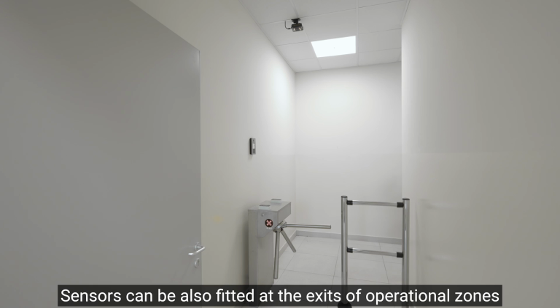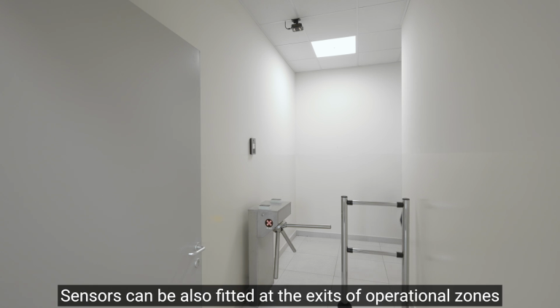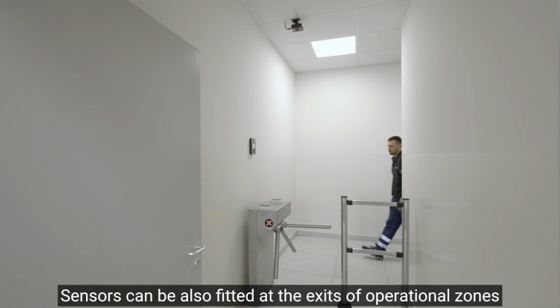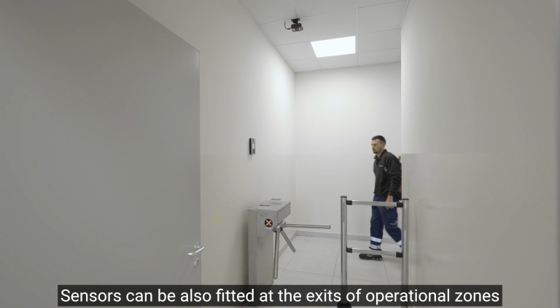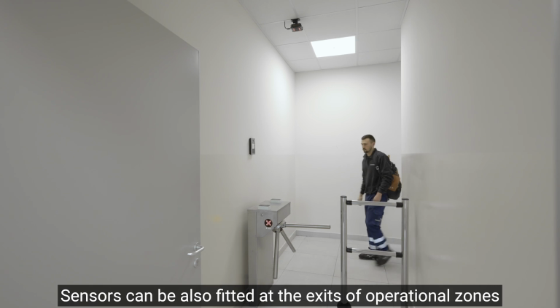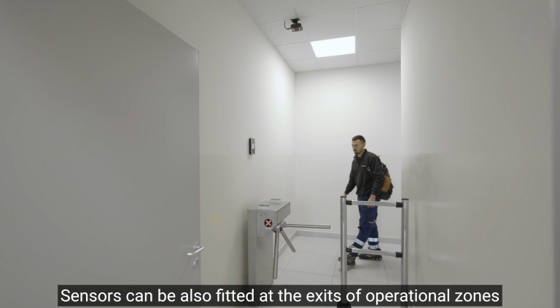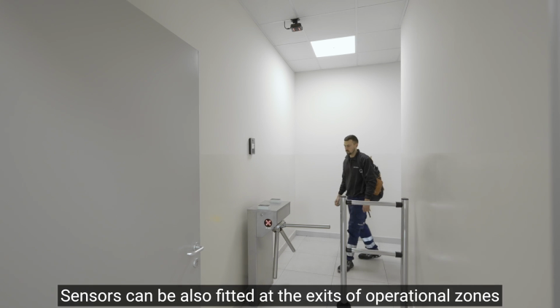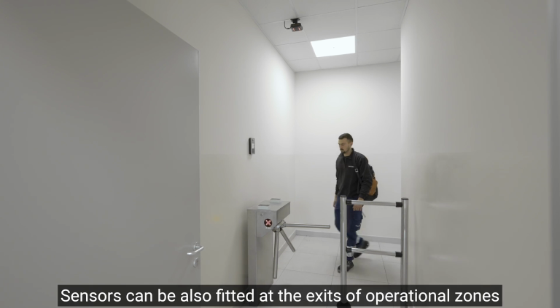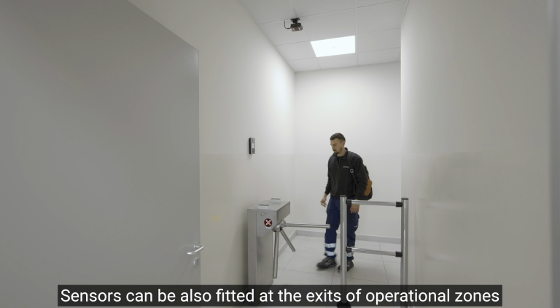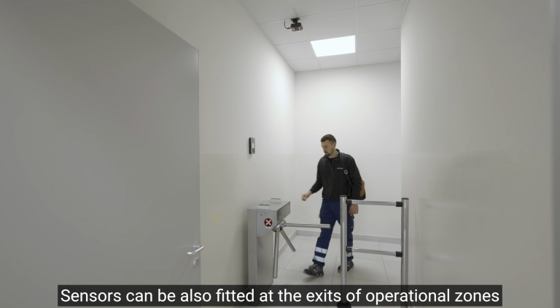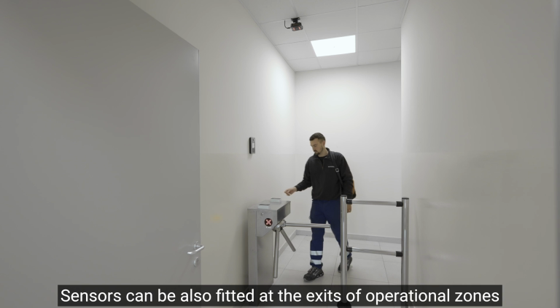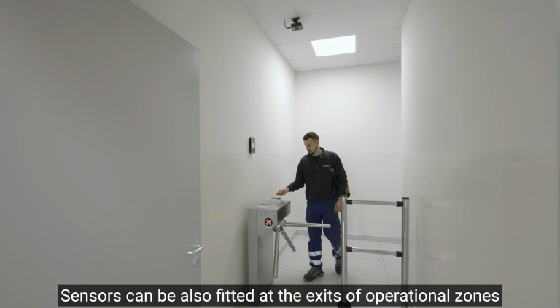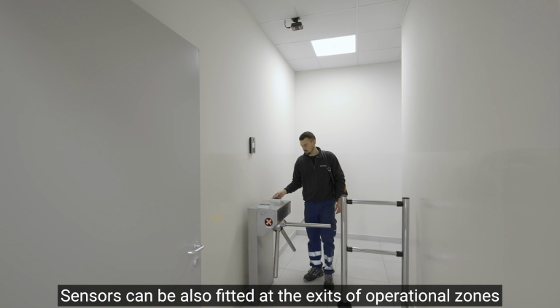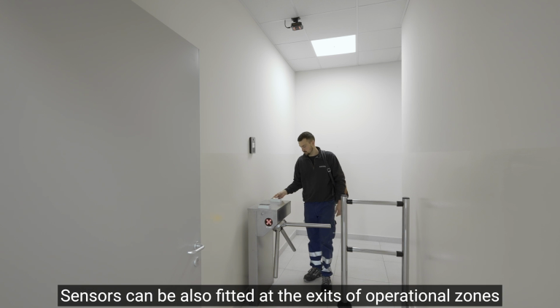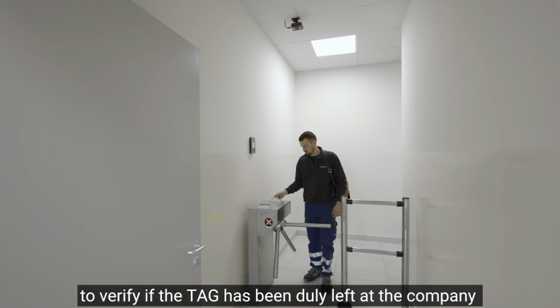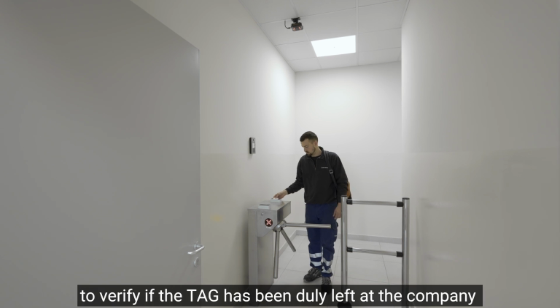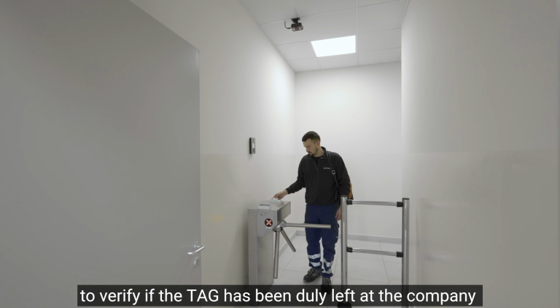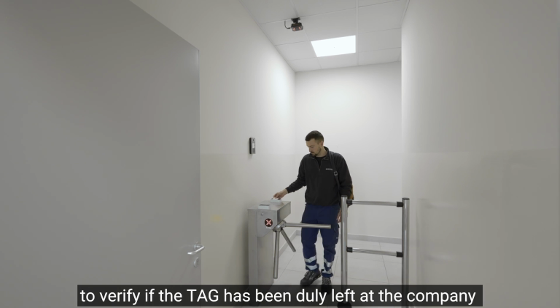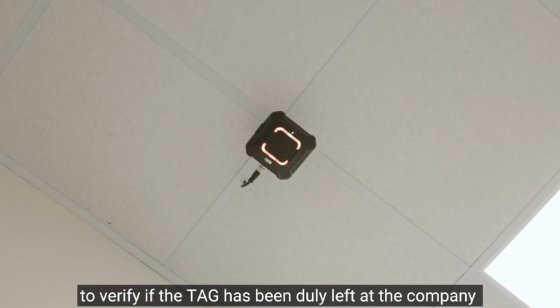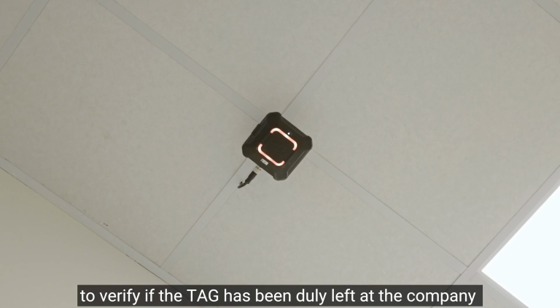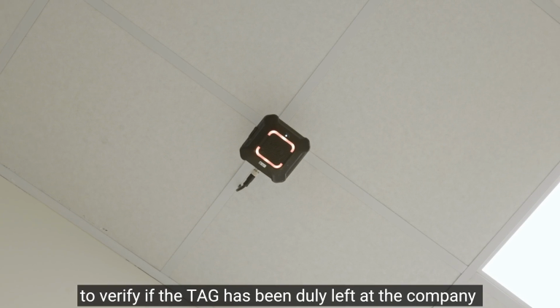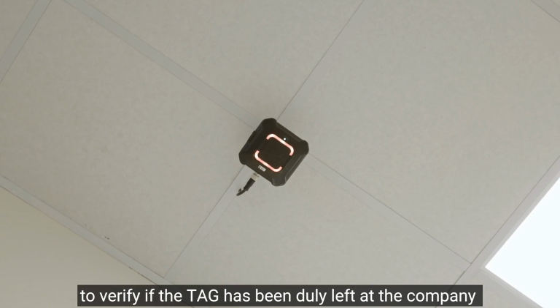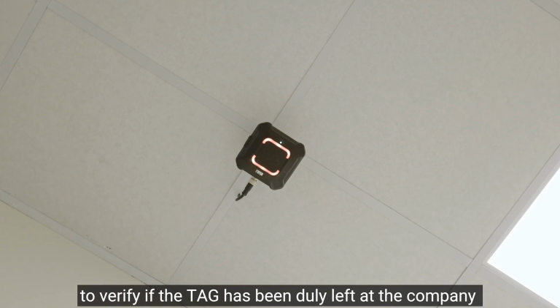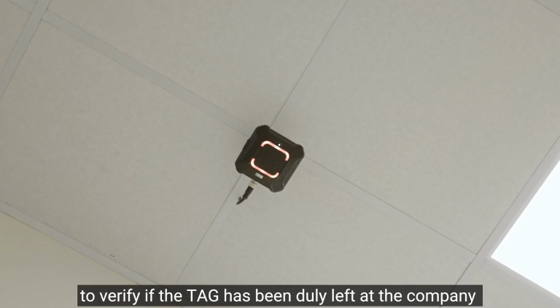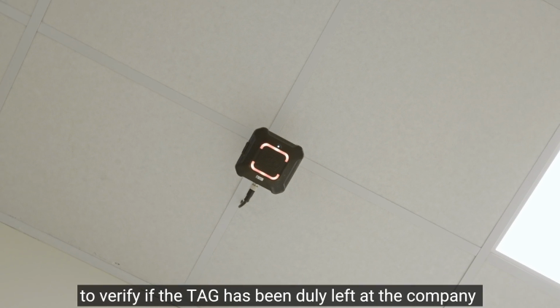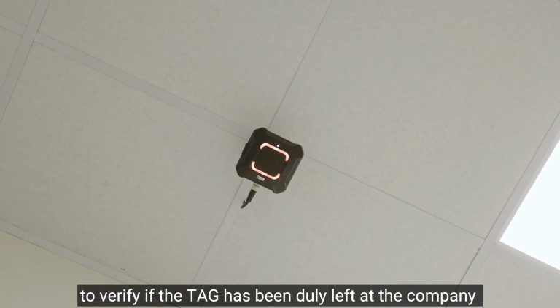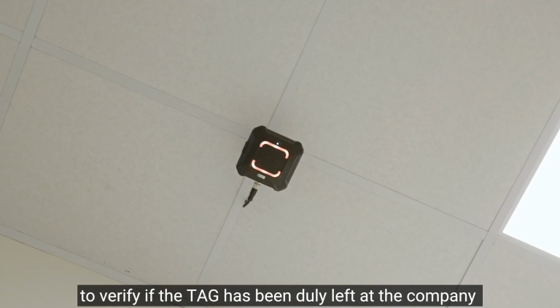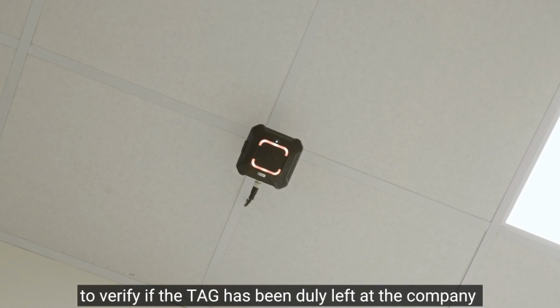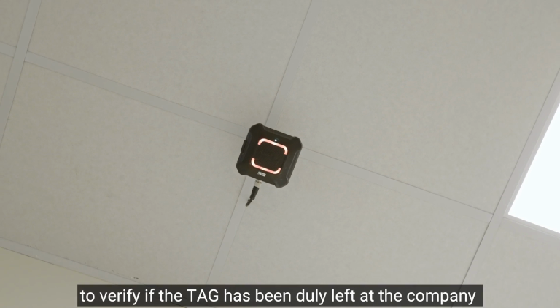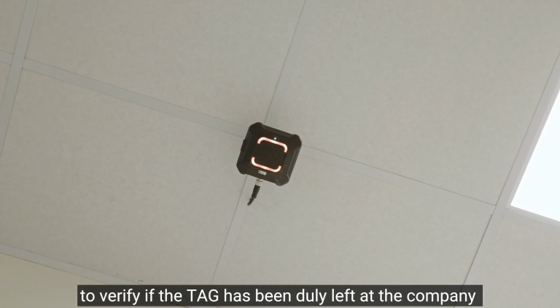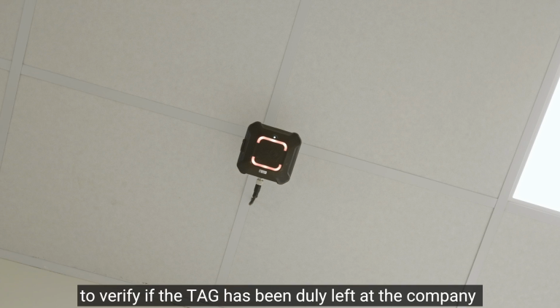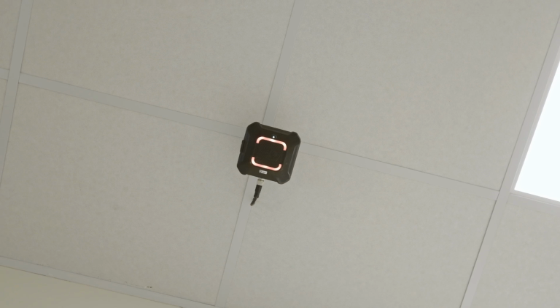Sensors can also be fitted at the exits of operational zones to verify if the tag has been duly left at the company.